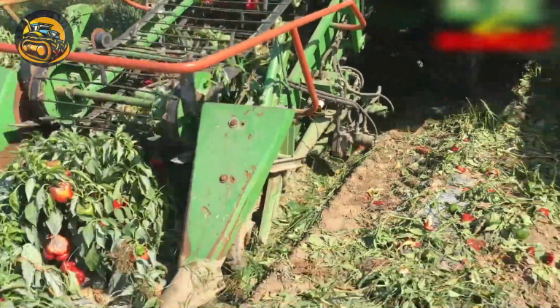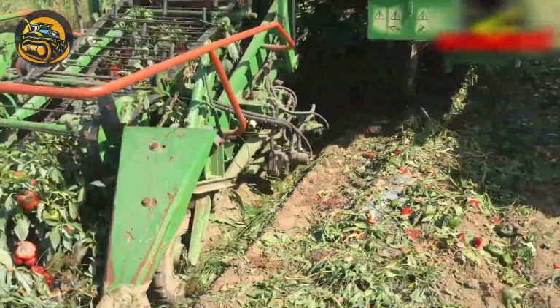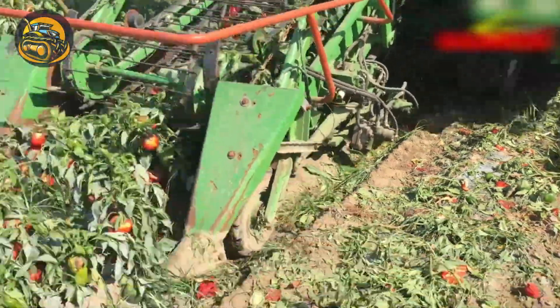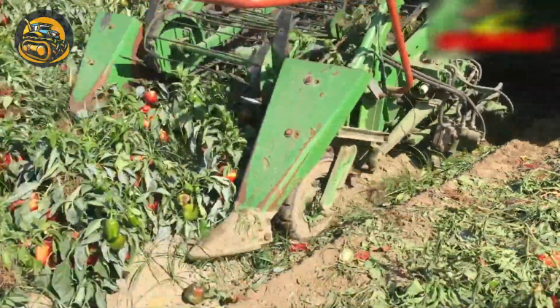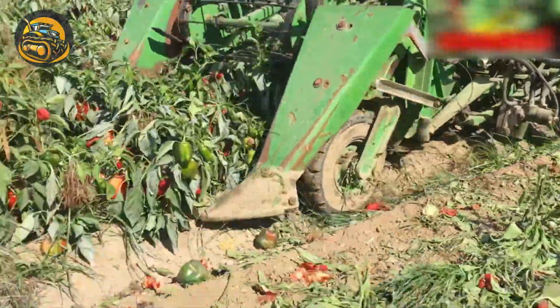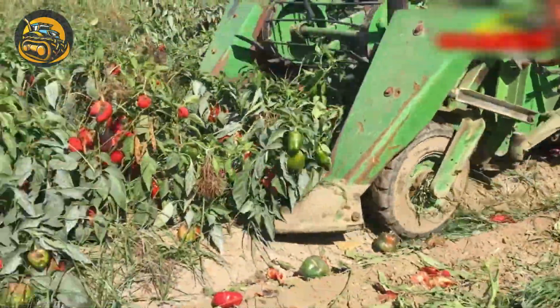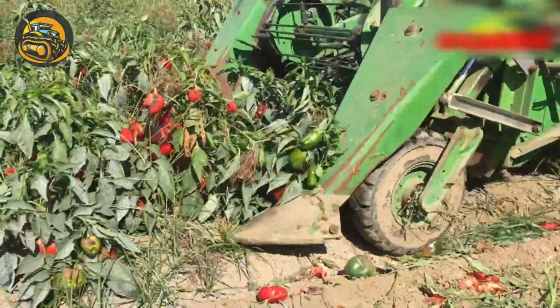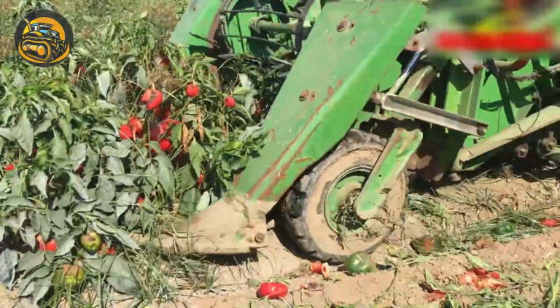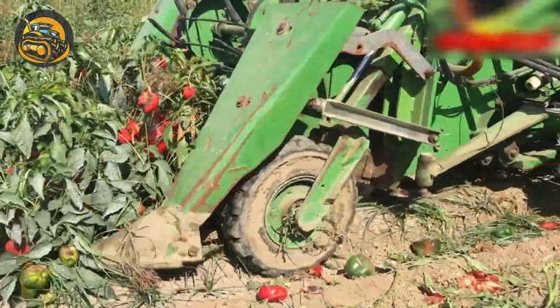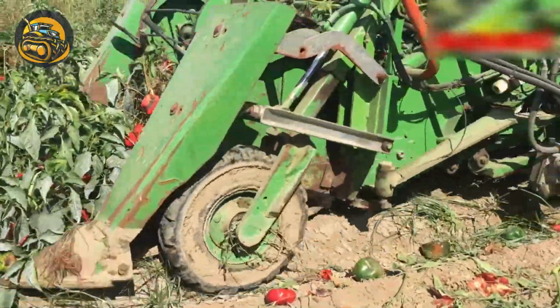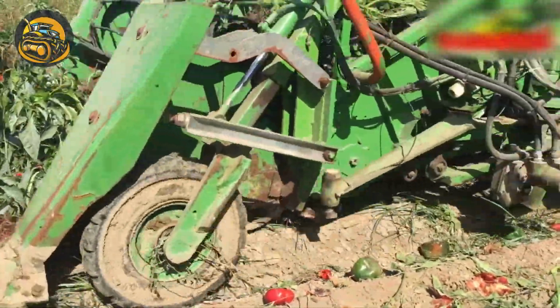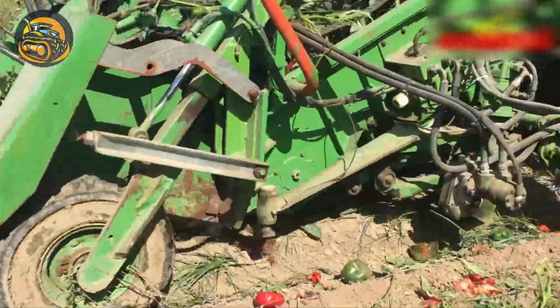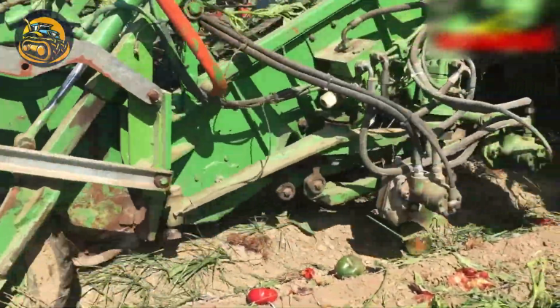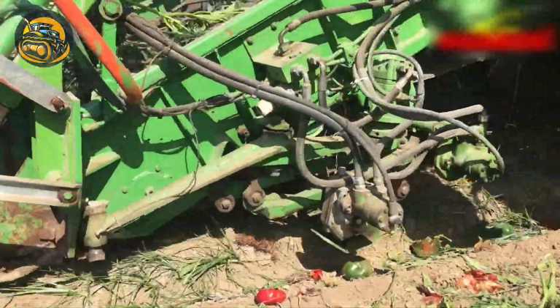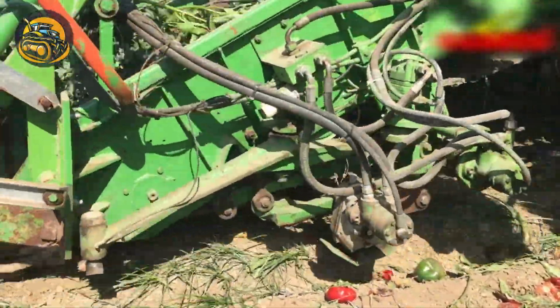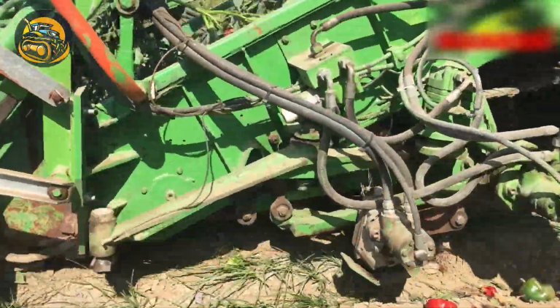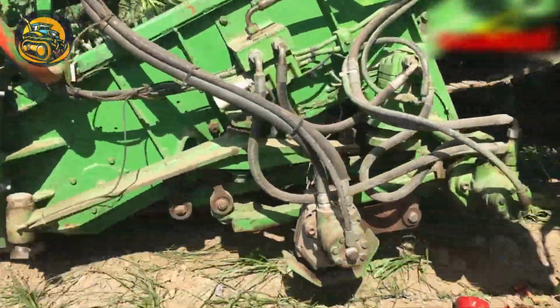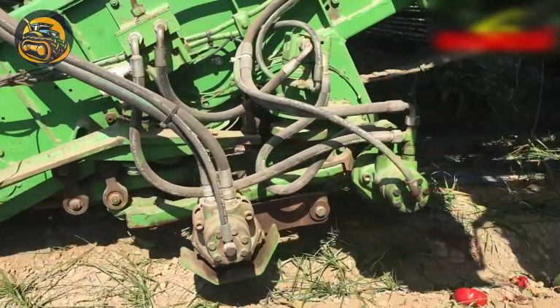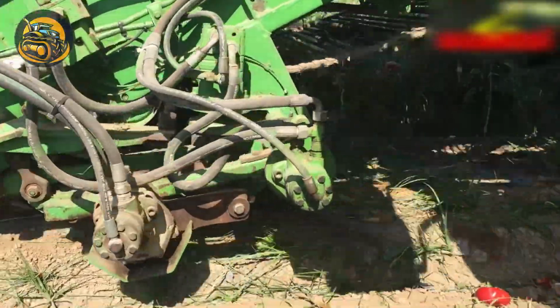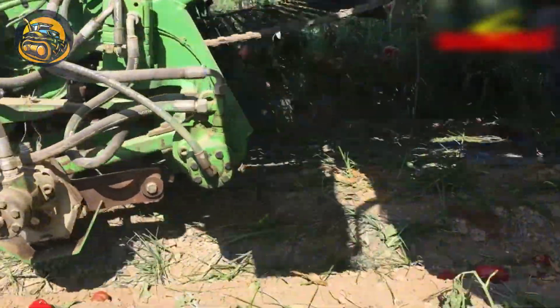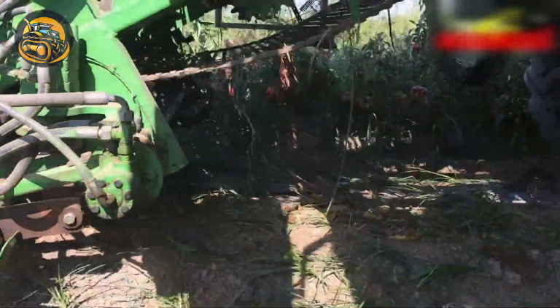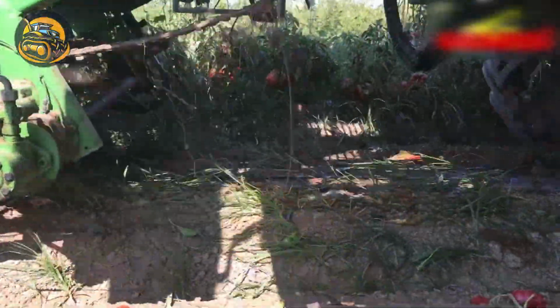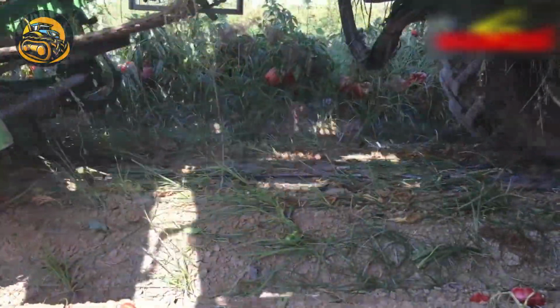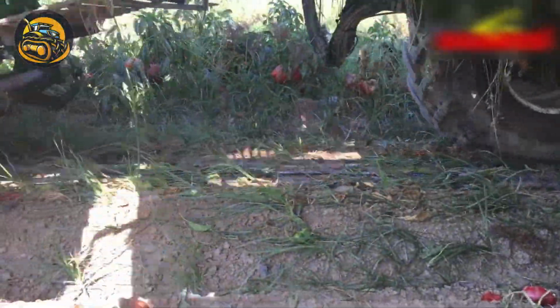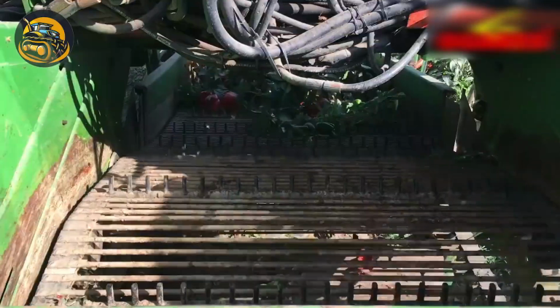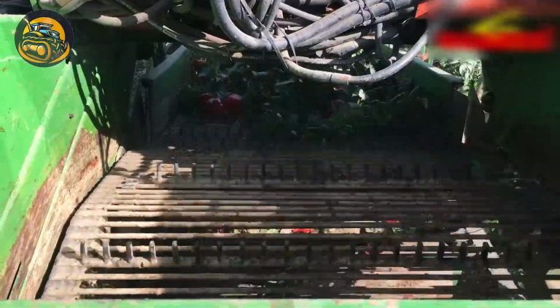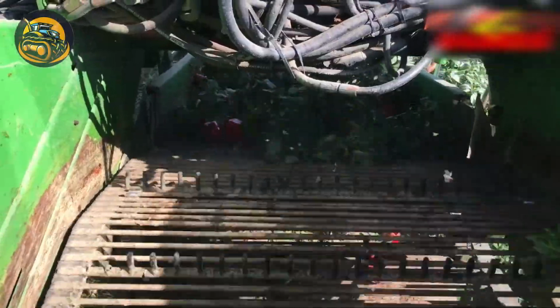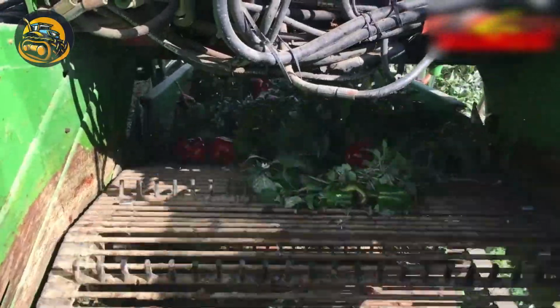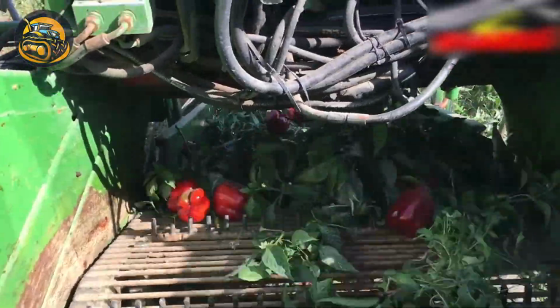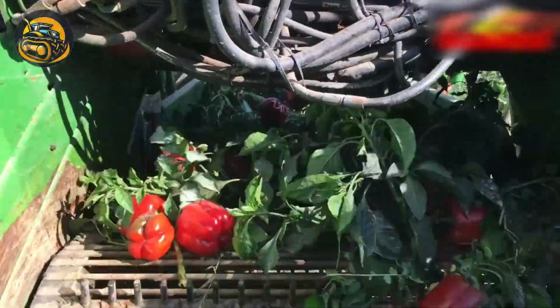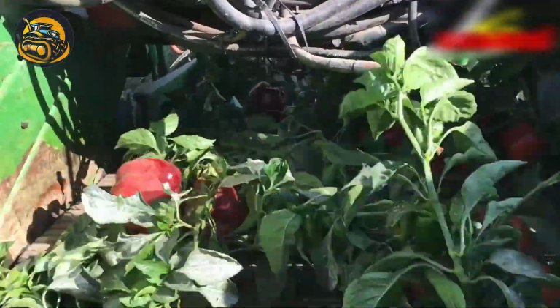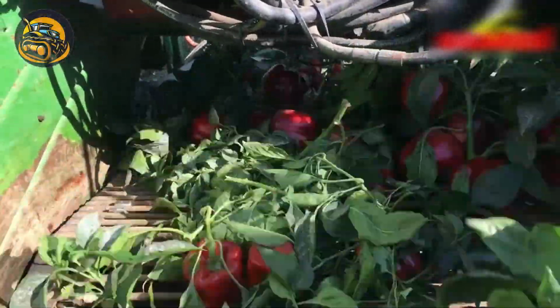Stunningly red bell peppers are swiftly picked up and carried into crates, all leaves removed.